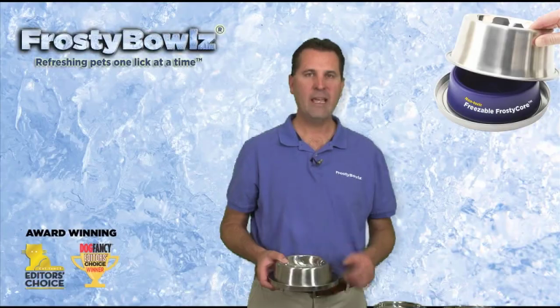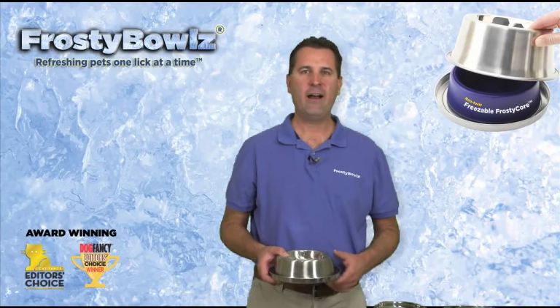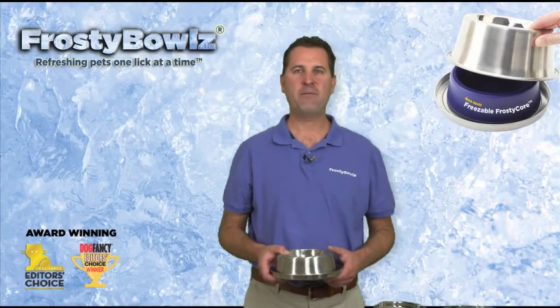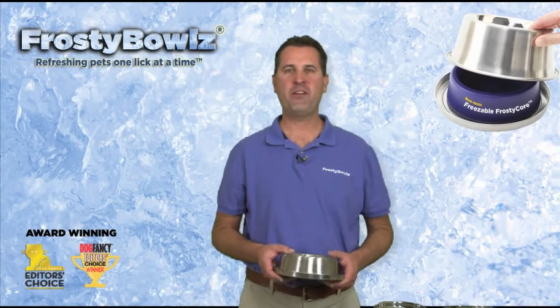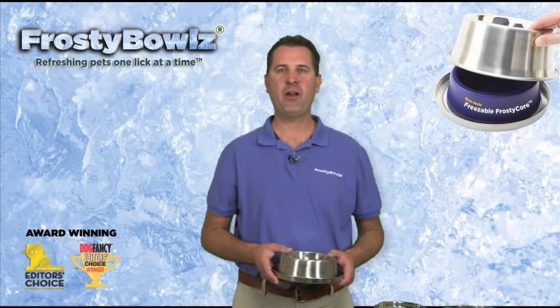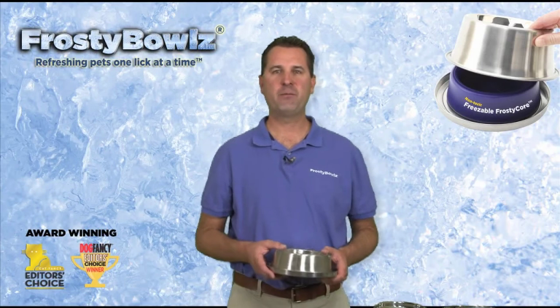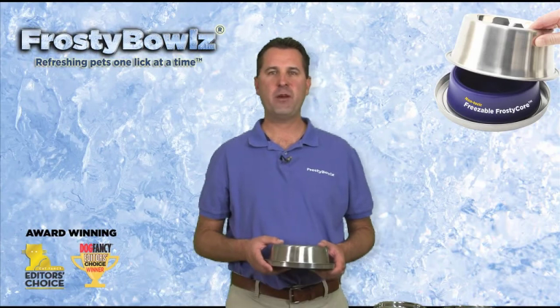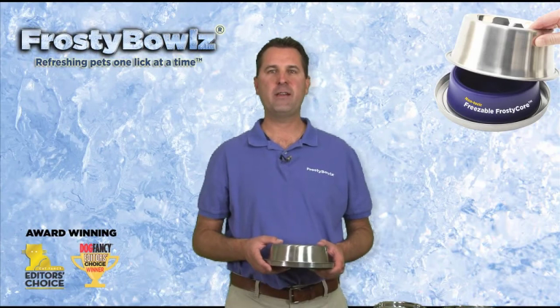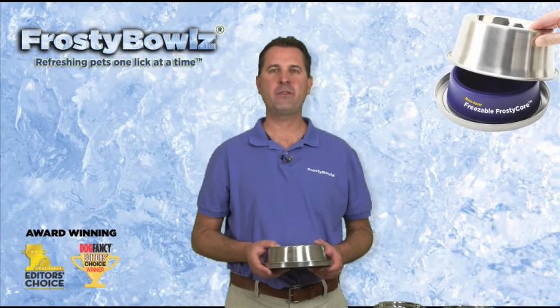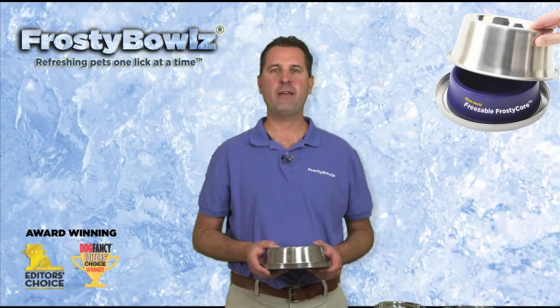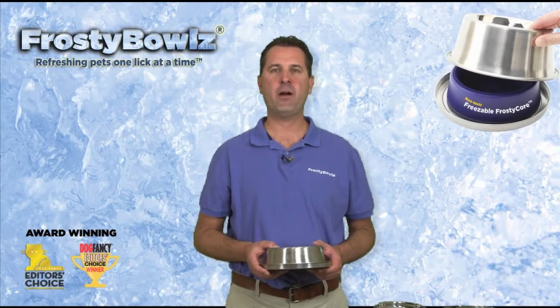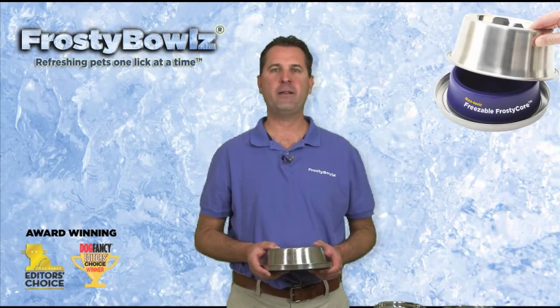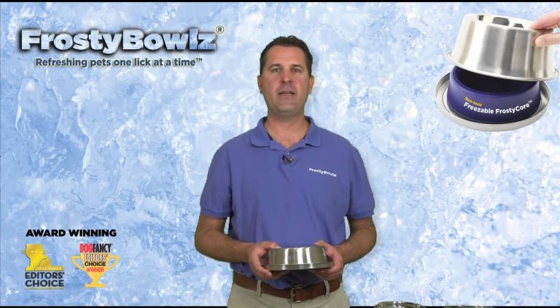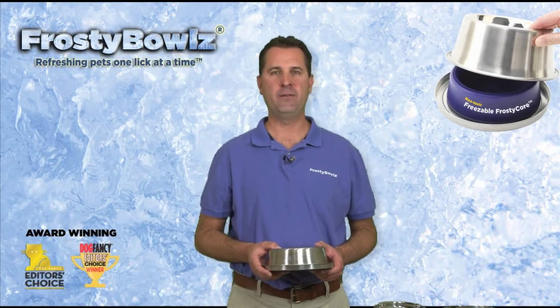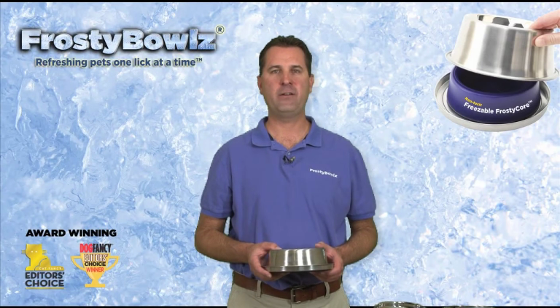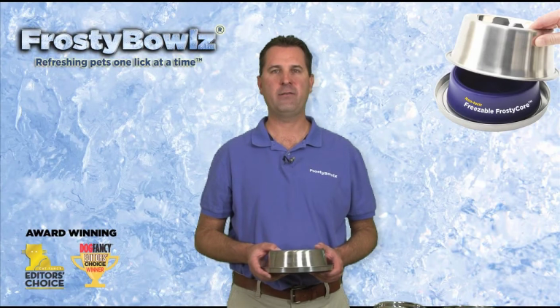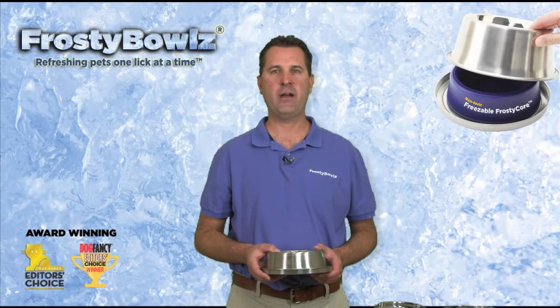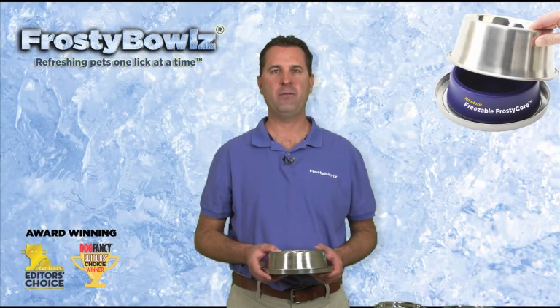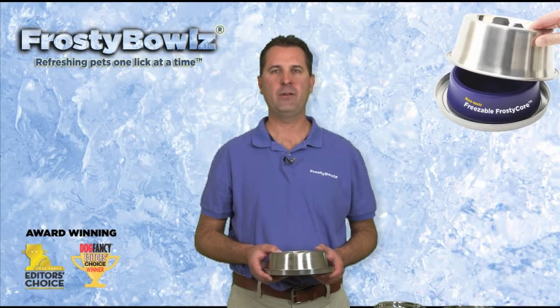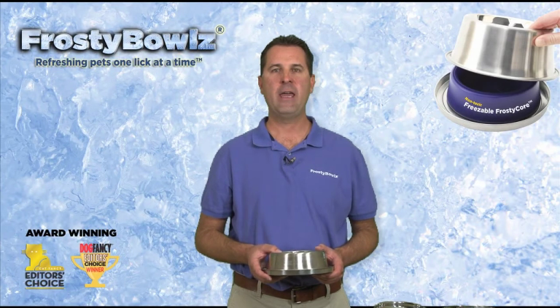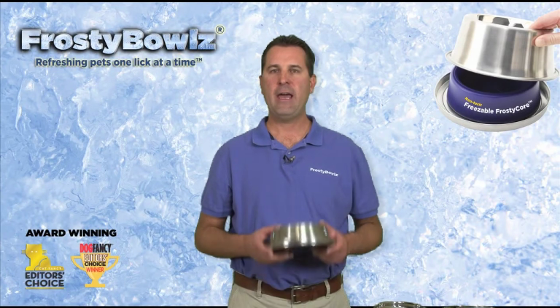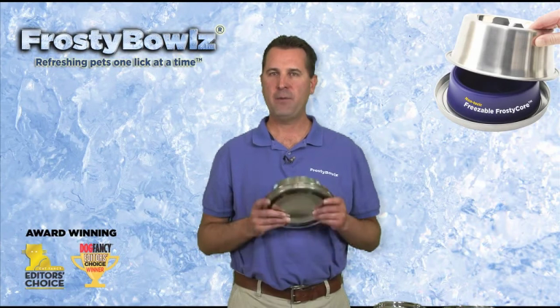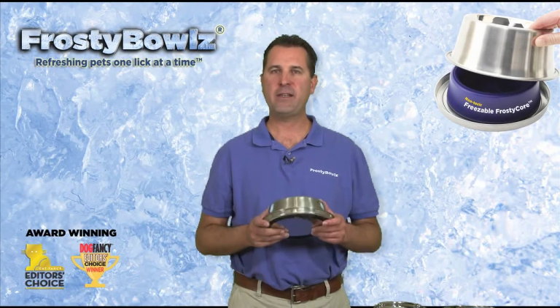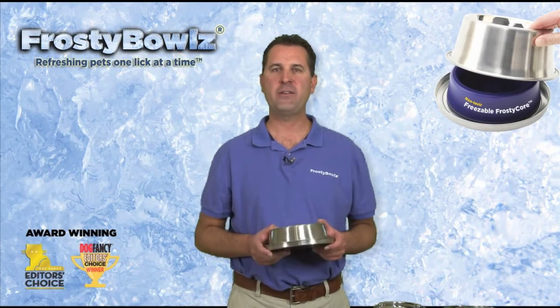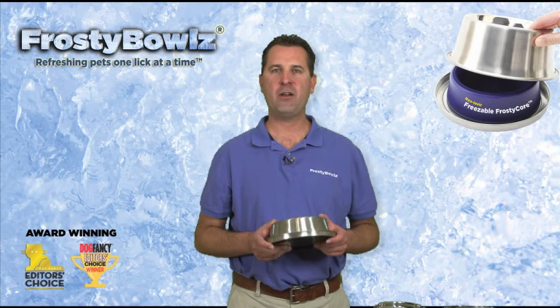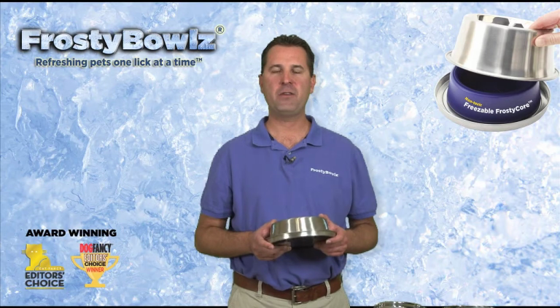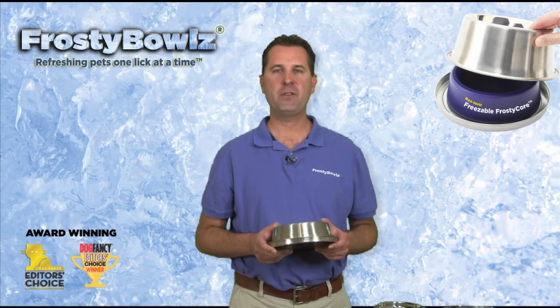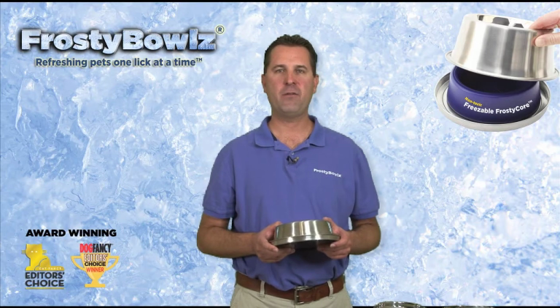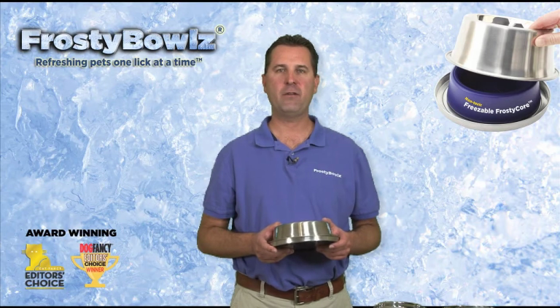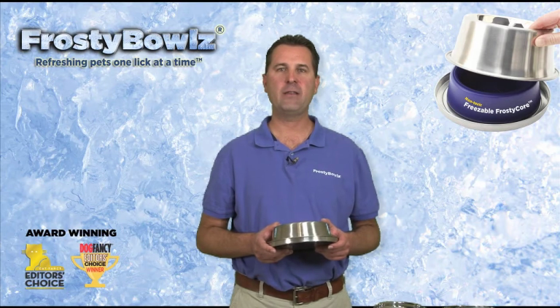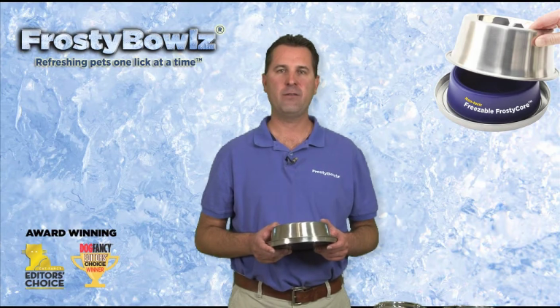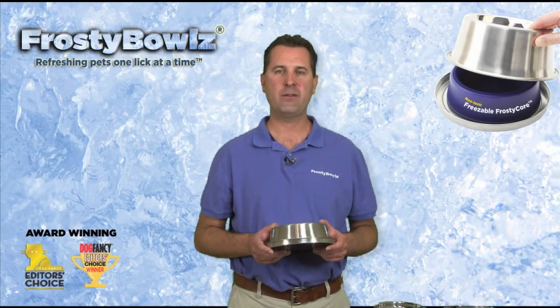Hi, I'm Jeff Brown, president of Talaga Products and the inventor of Frosty Bowls, and I'm excited to share with you some of our latest inventions.